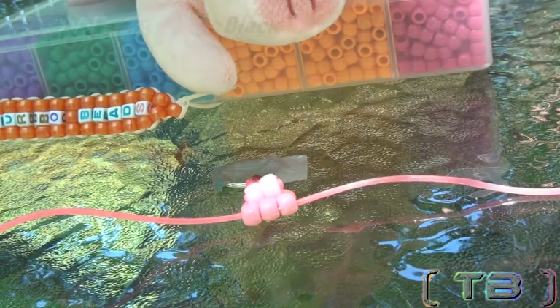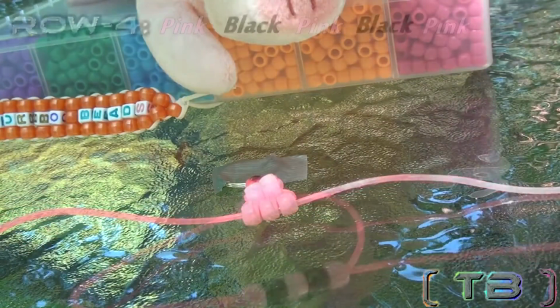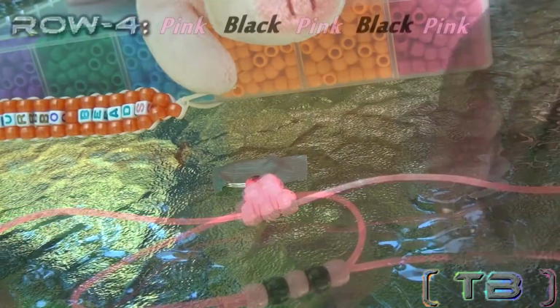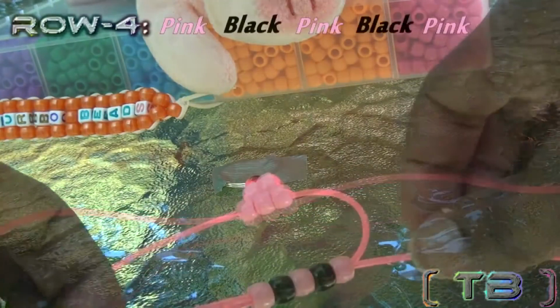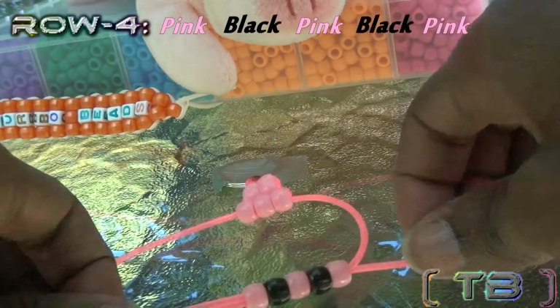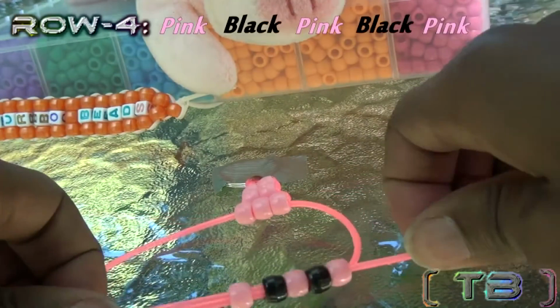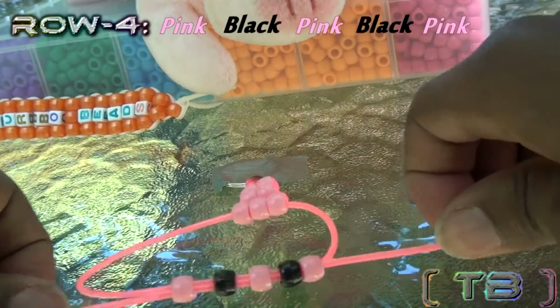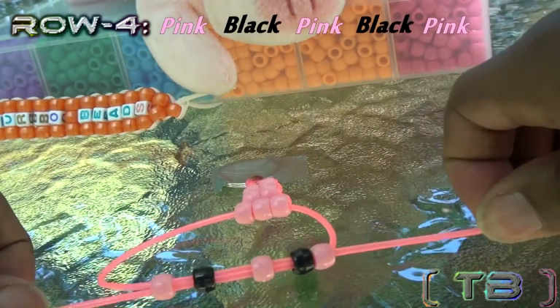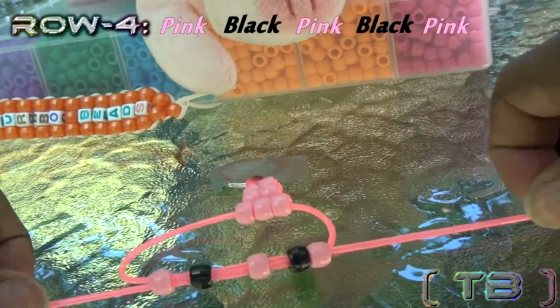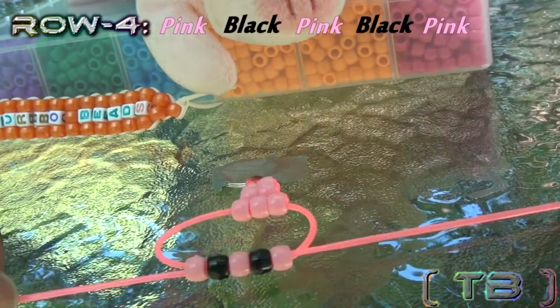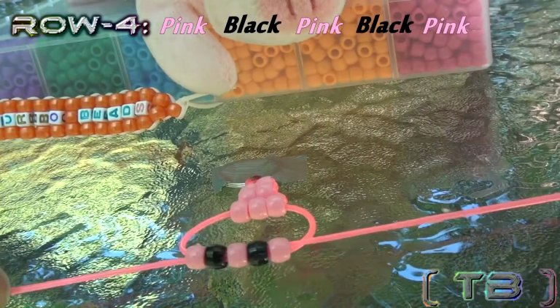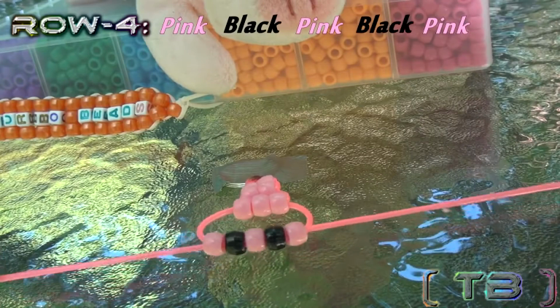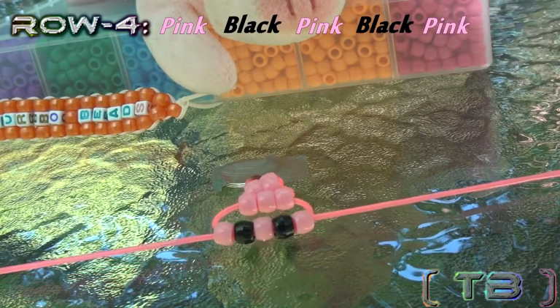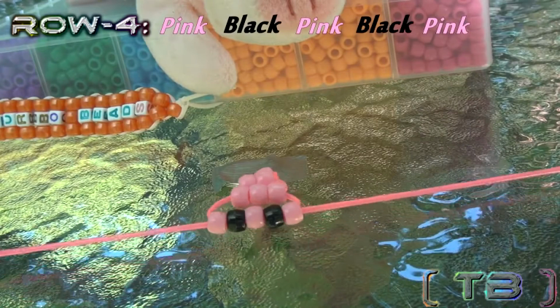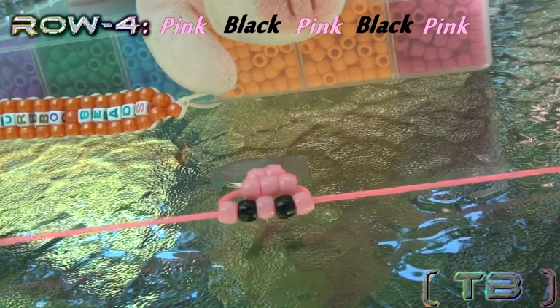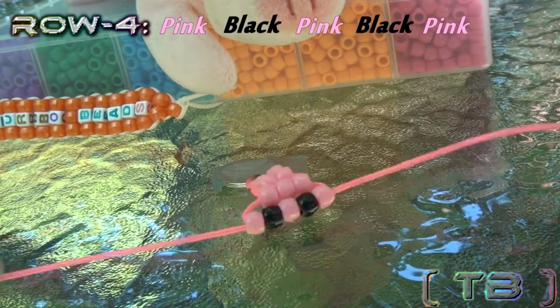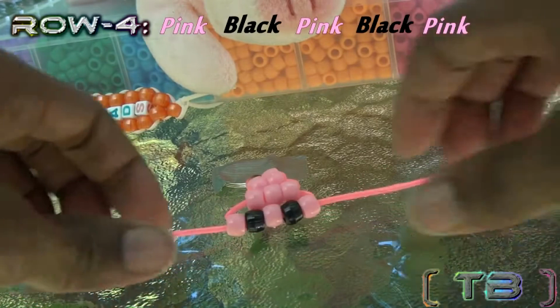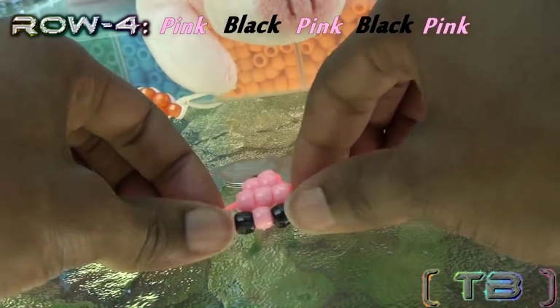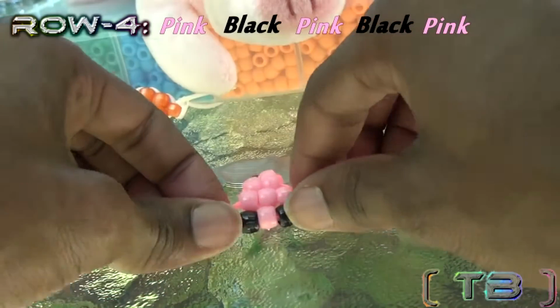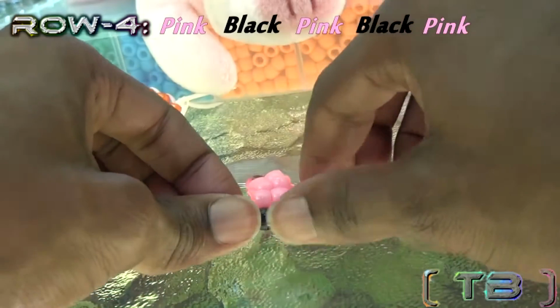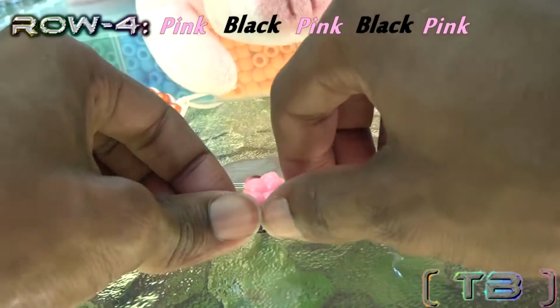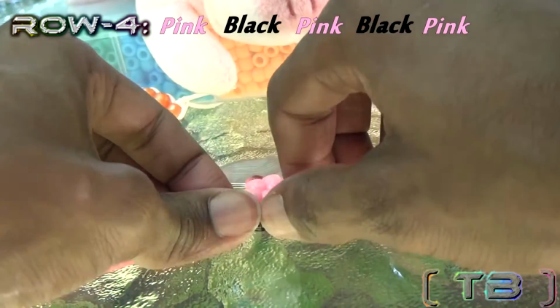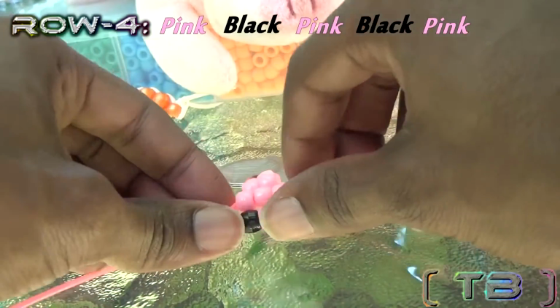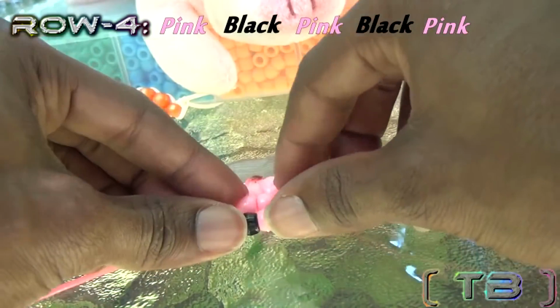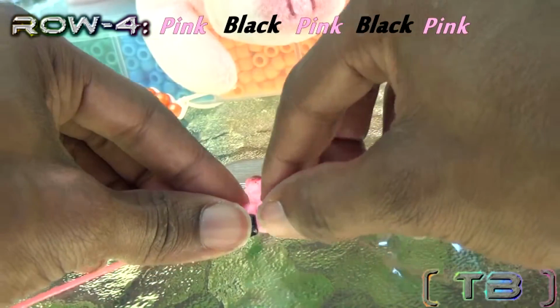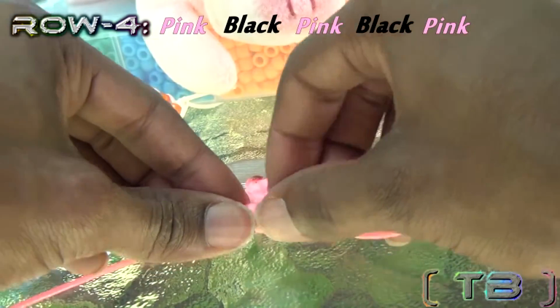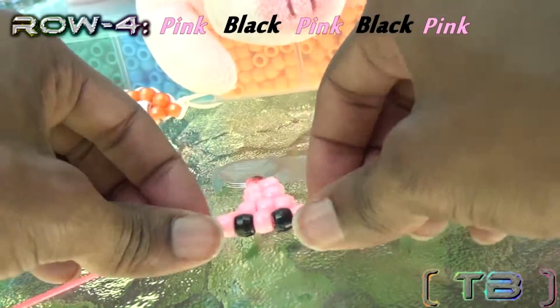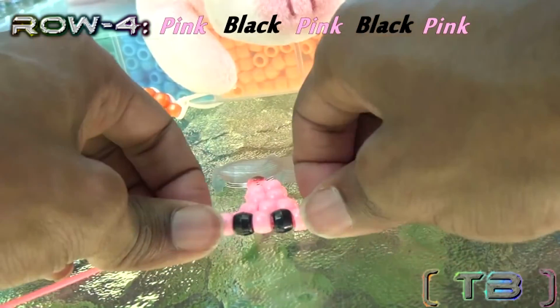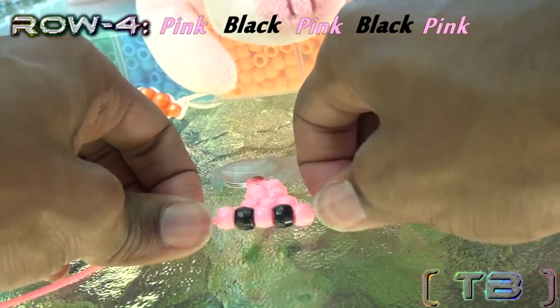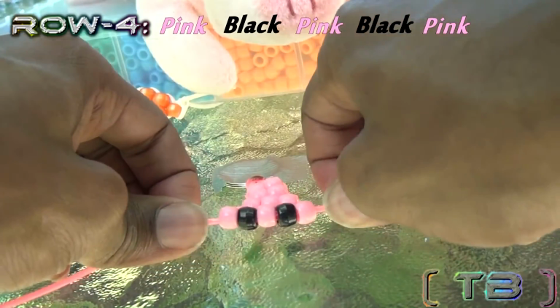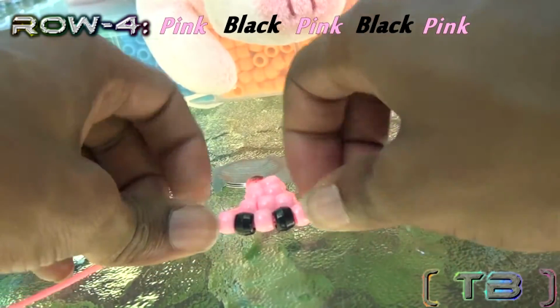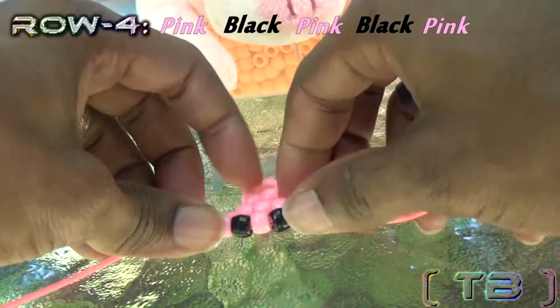The fourth row will consist of five beads, alternating the pink and black, with black representing the eyes of the pig.